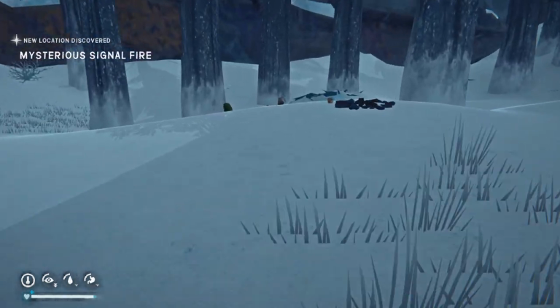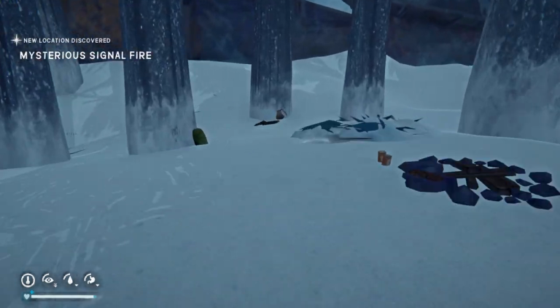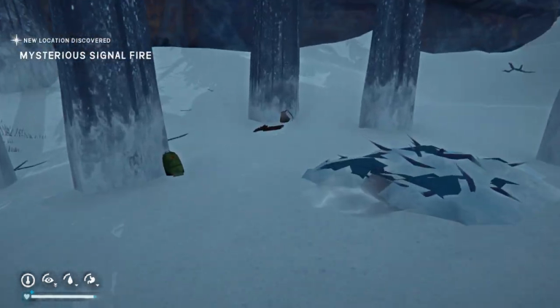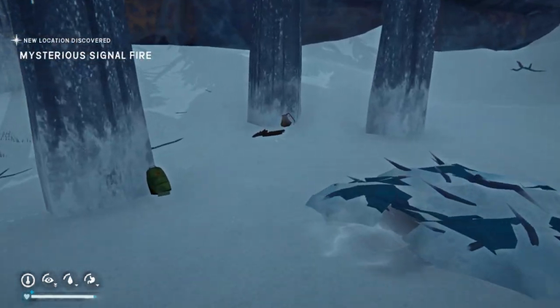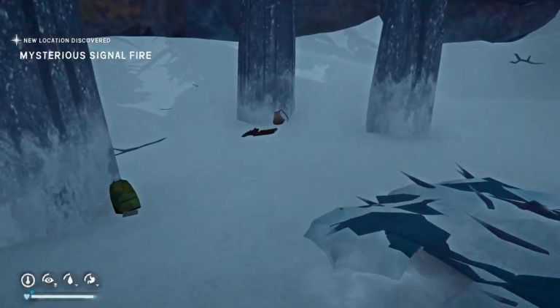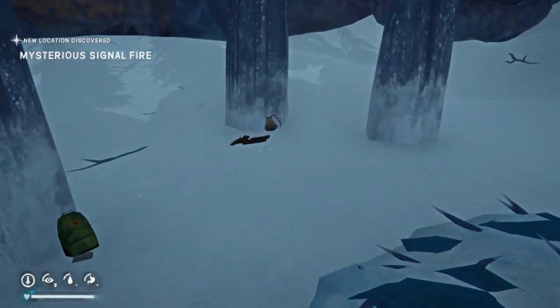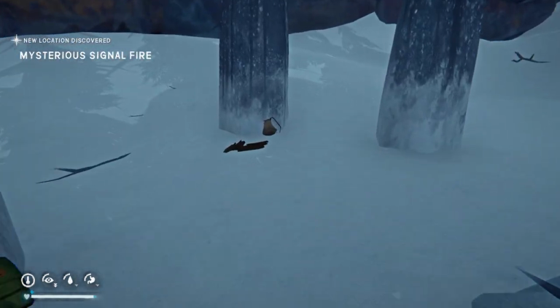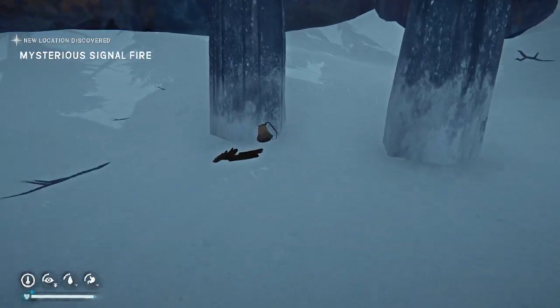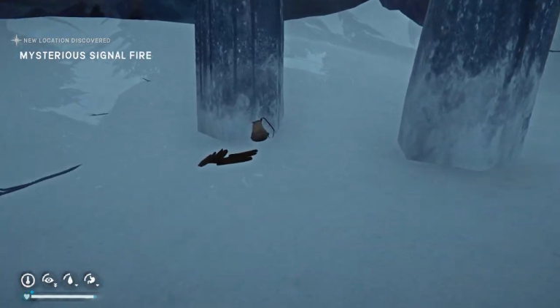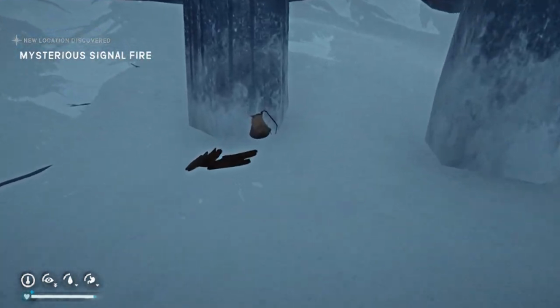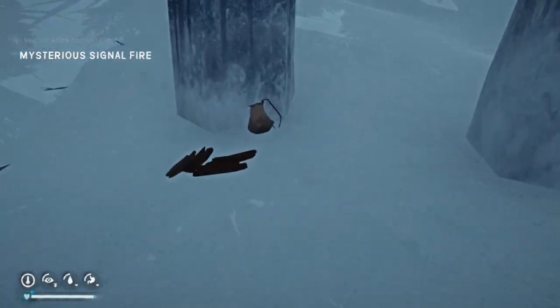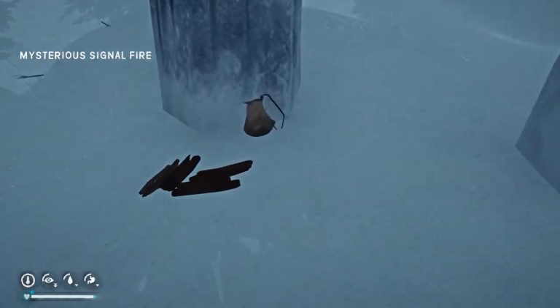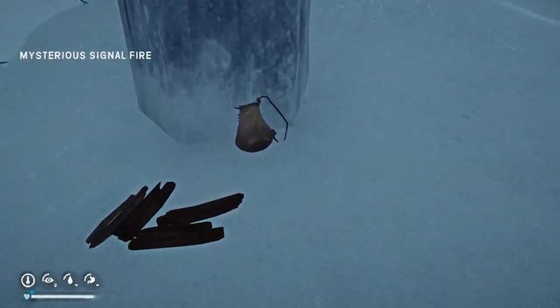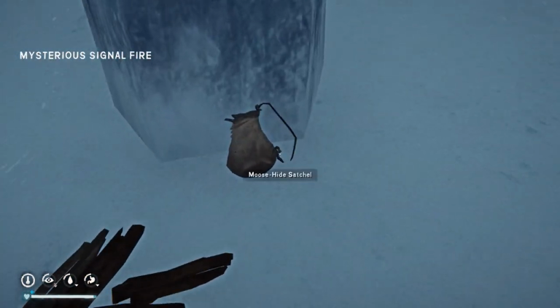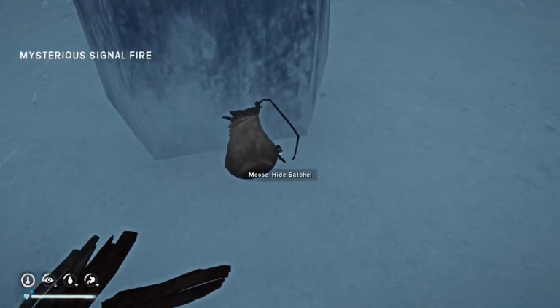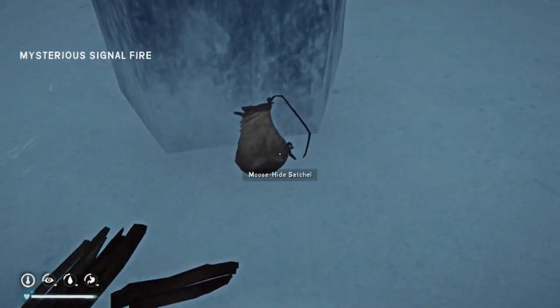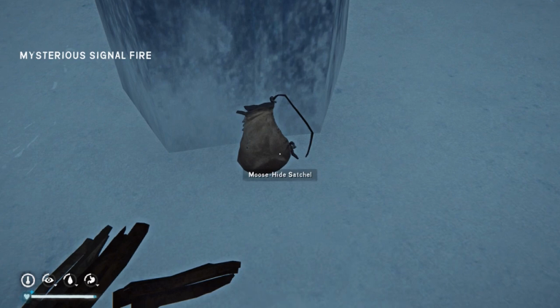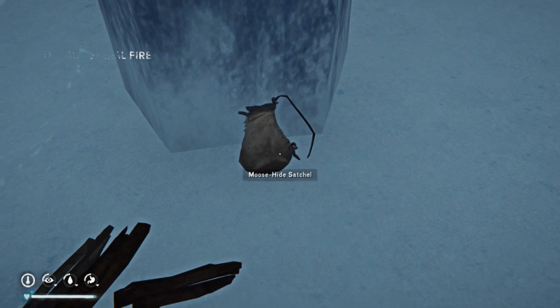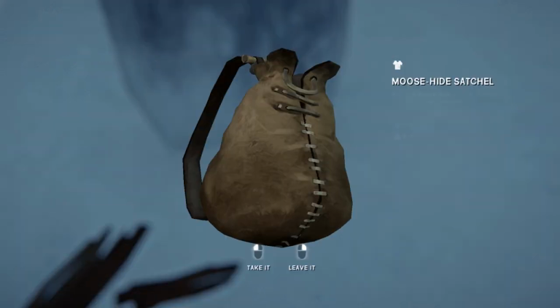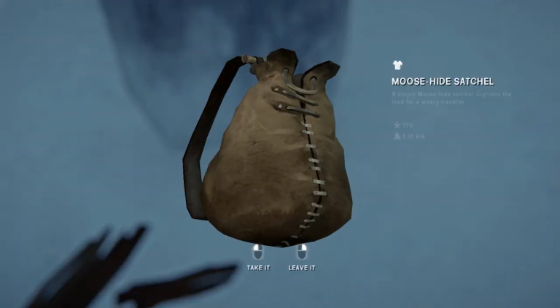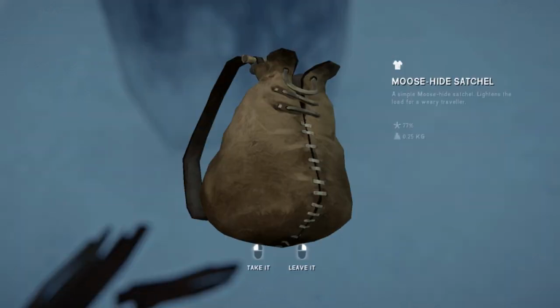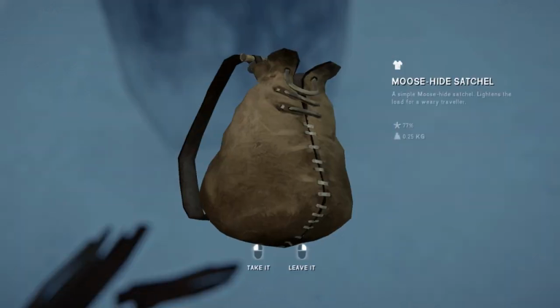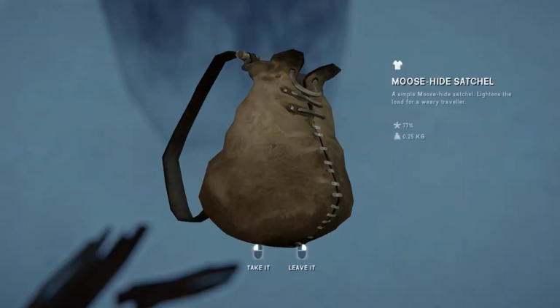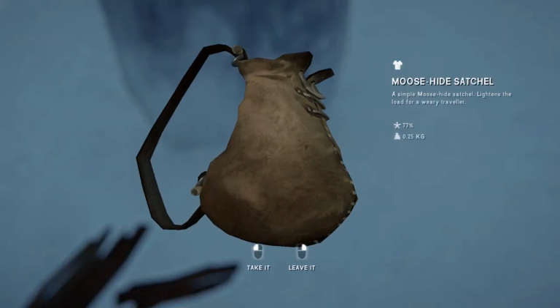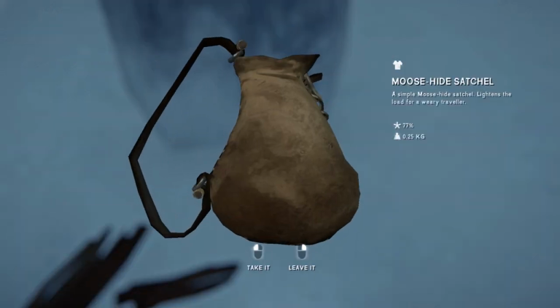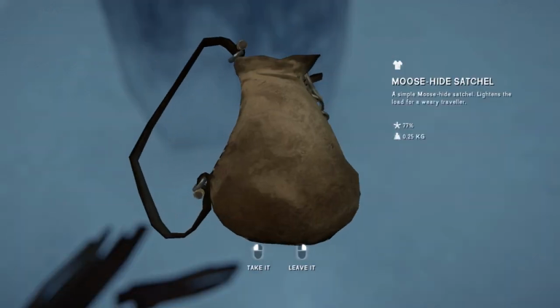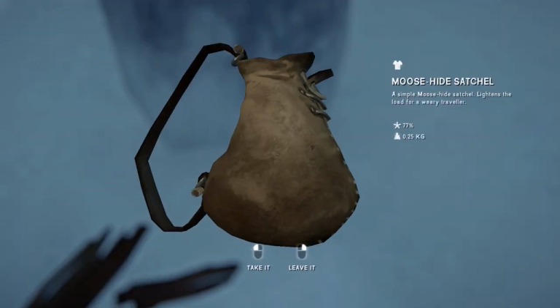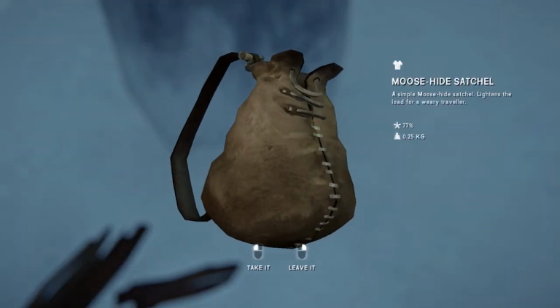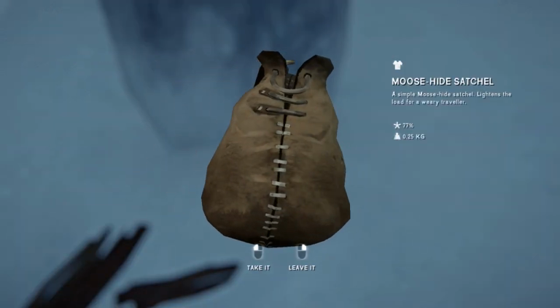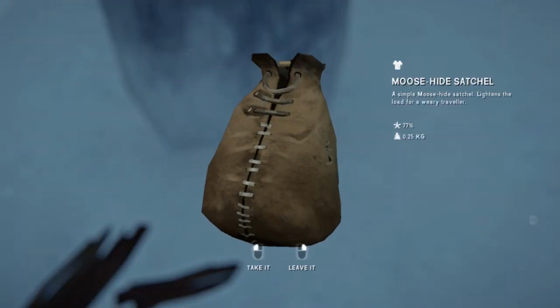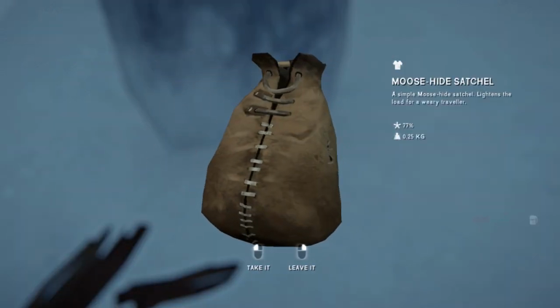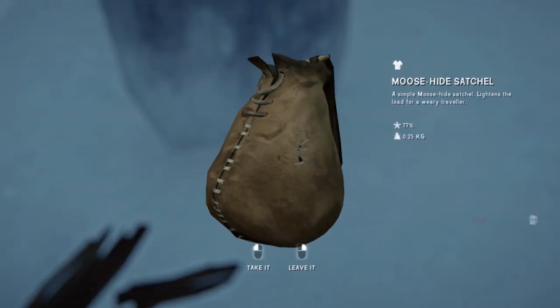Here it is, by the mysterious signal fire, and it's going to give you a lot more. Booyah!